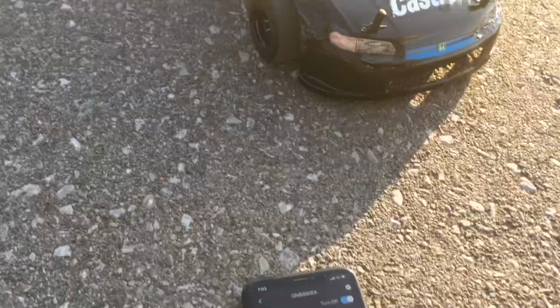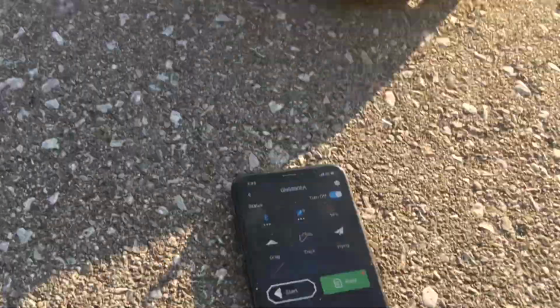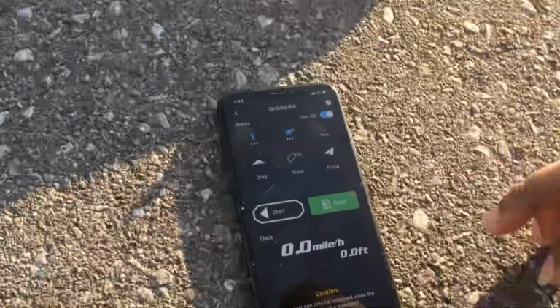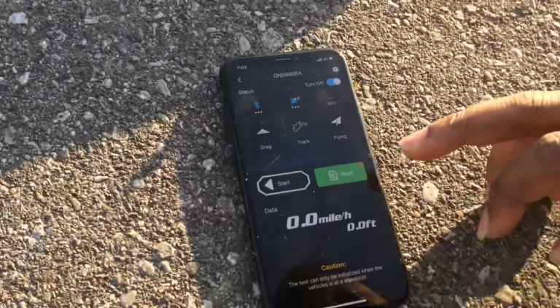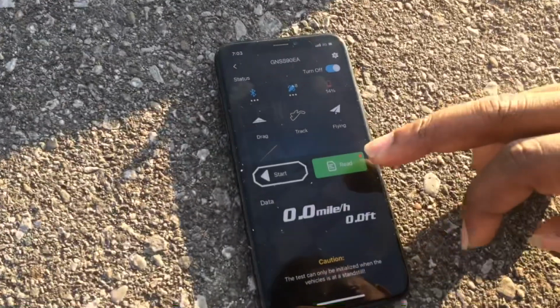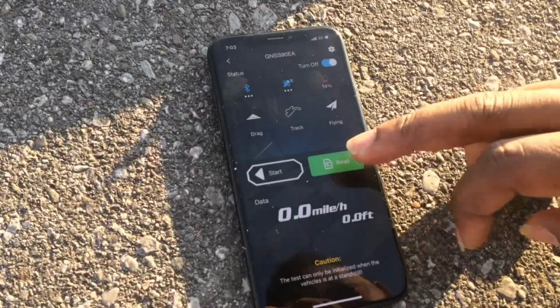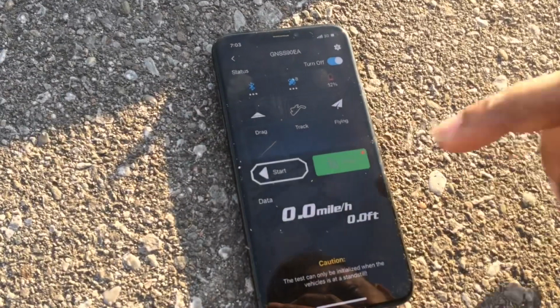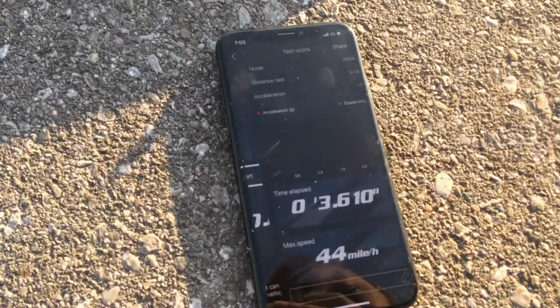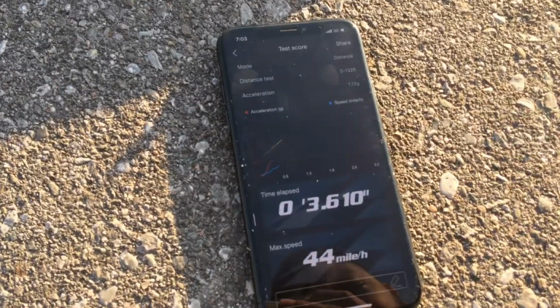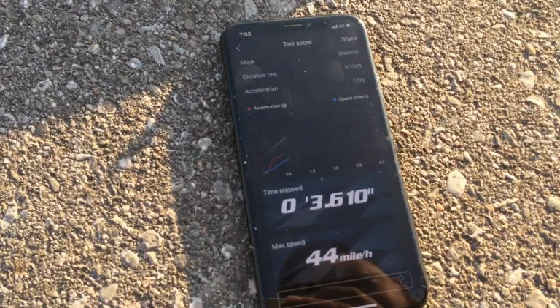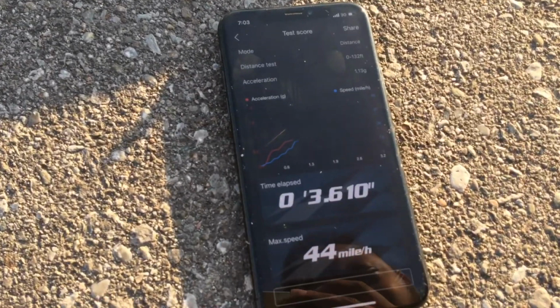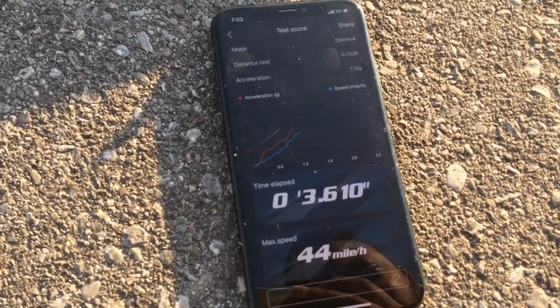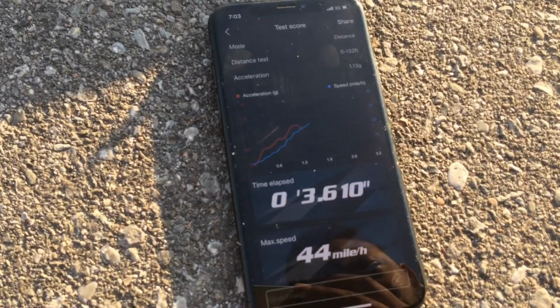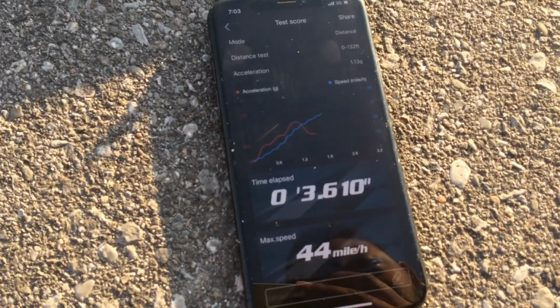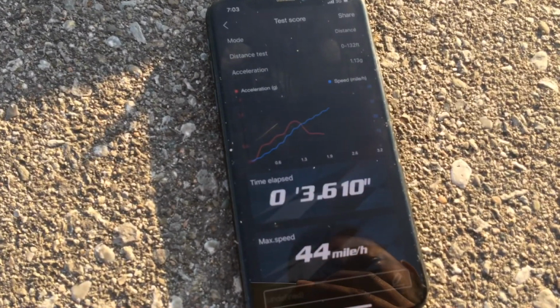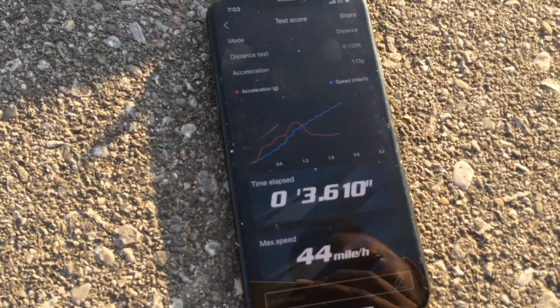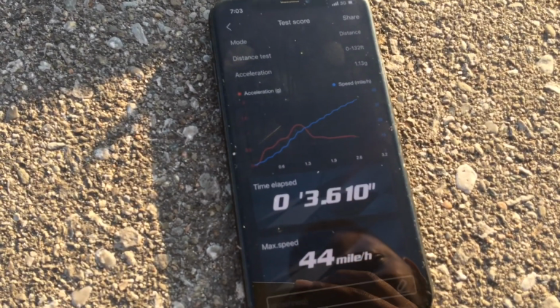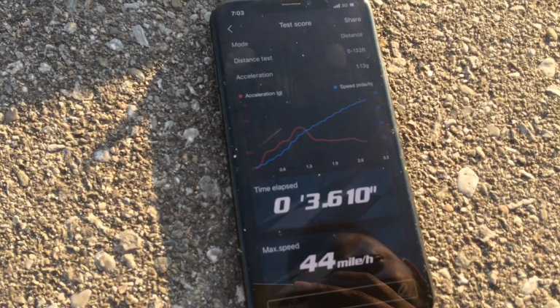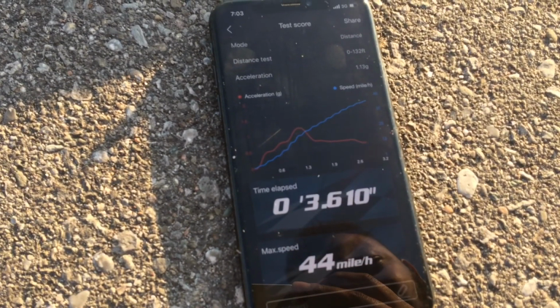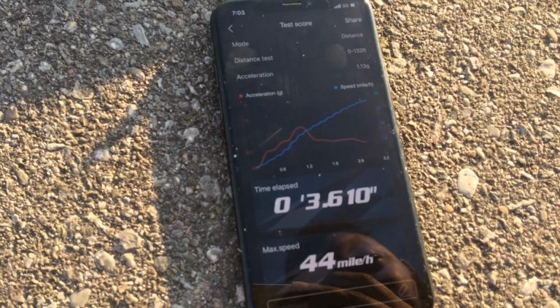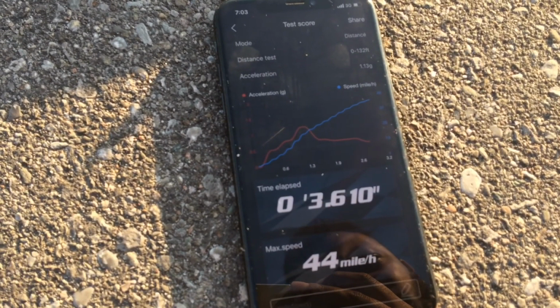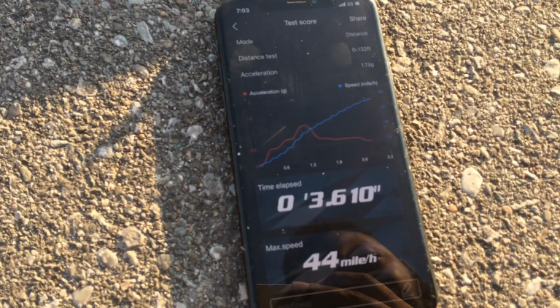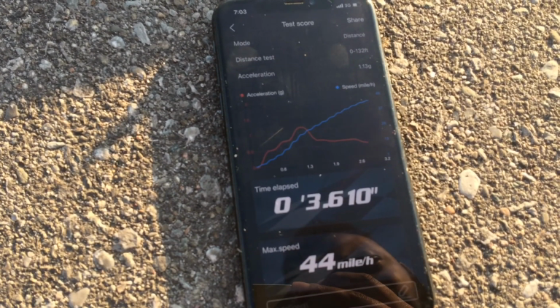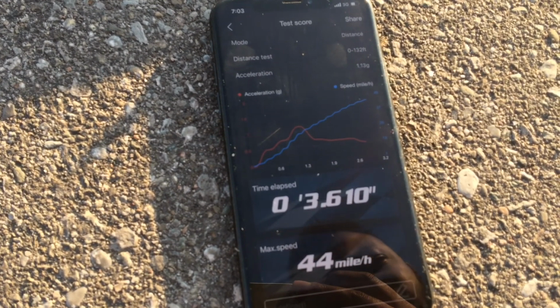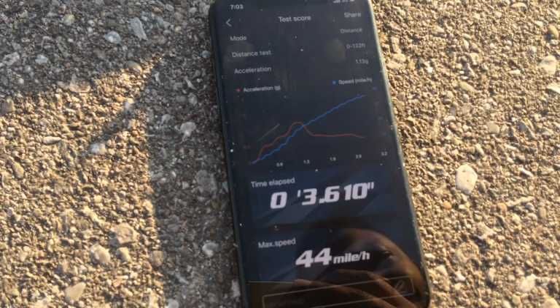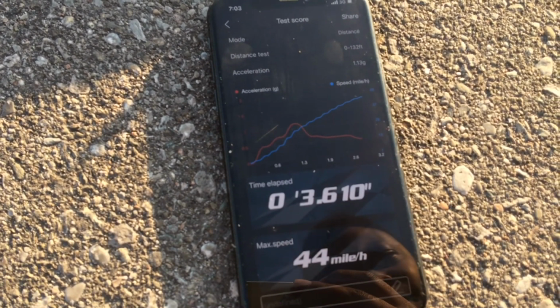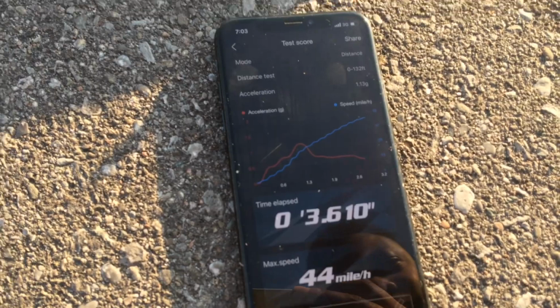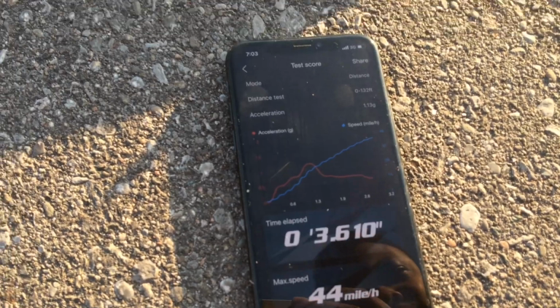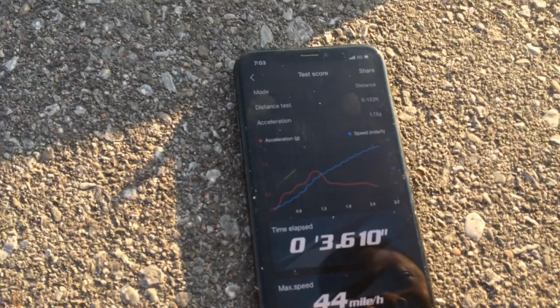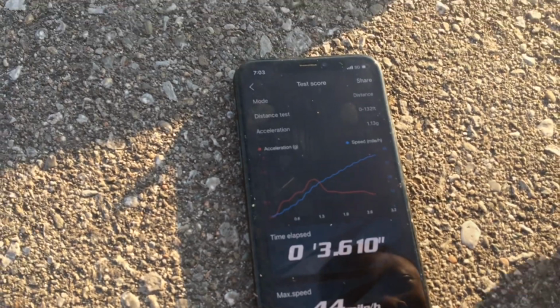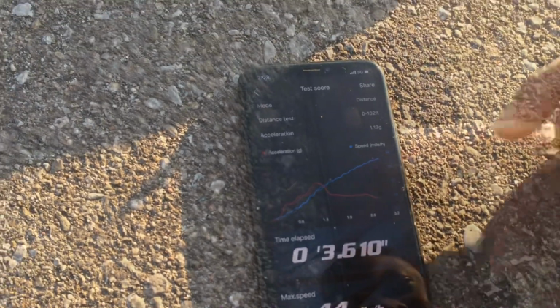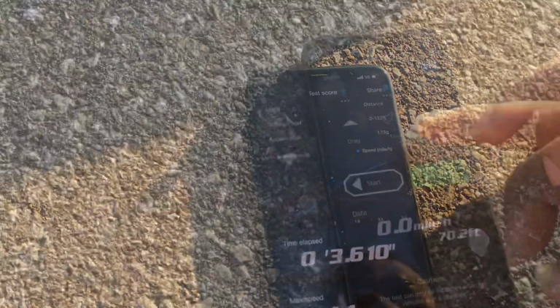Let's see the time guys — okay, 3-6, but 44 miles per hour. Okay, let's do another one.